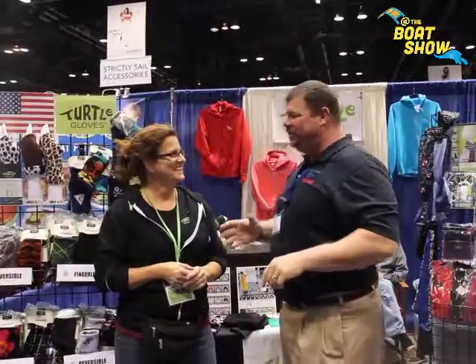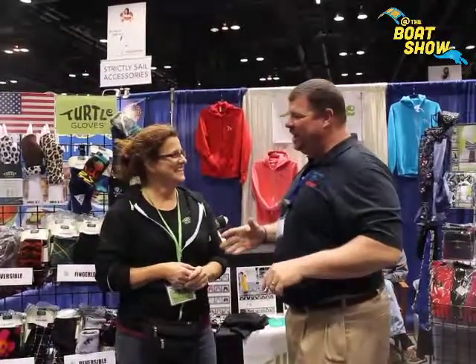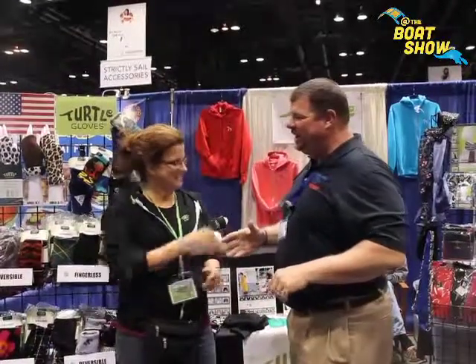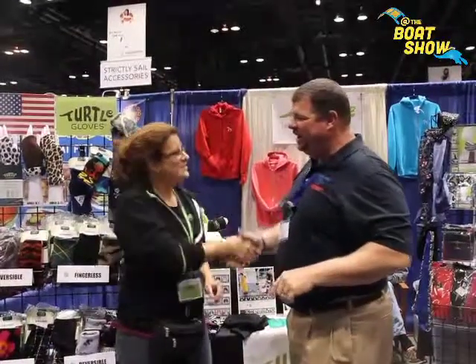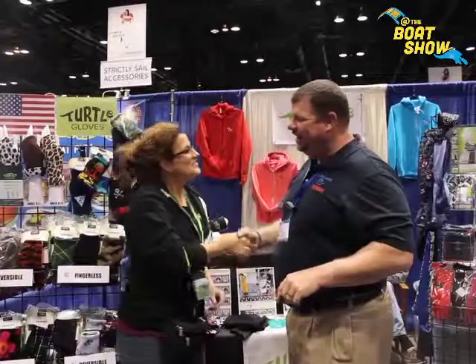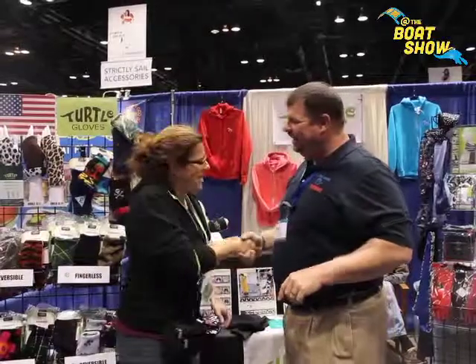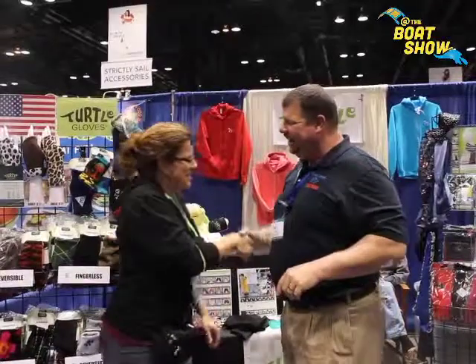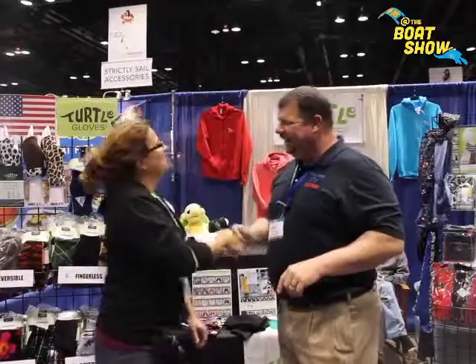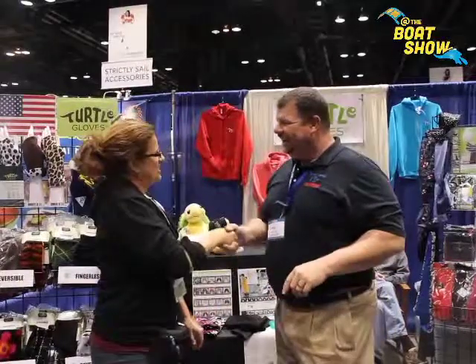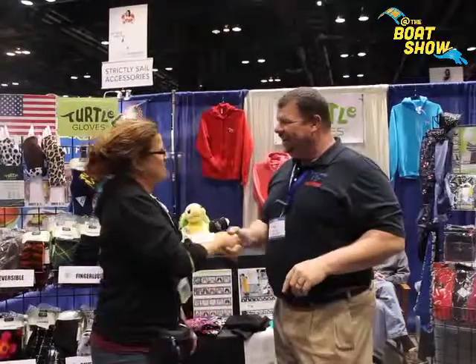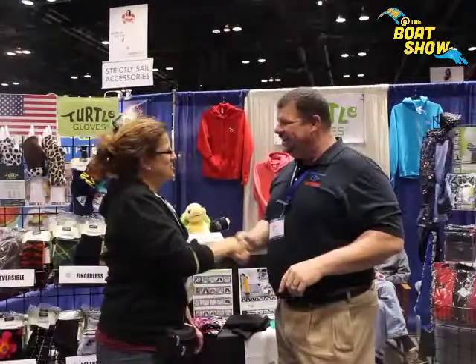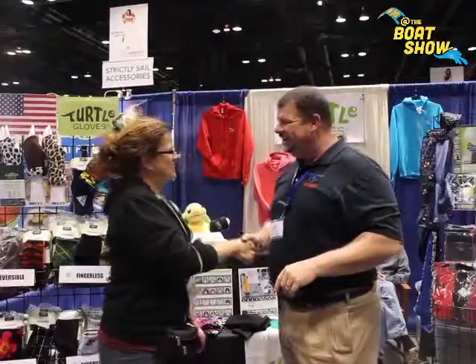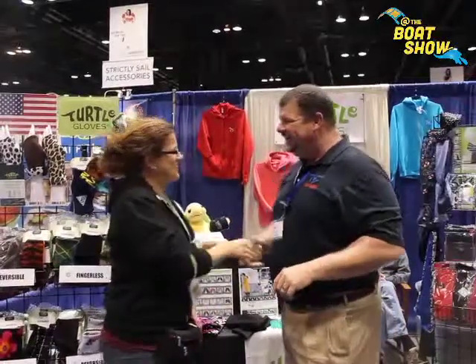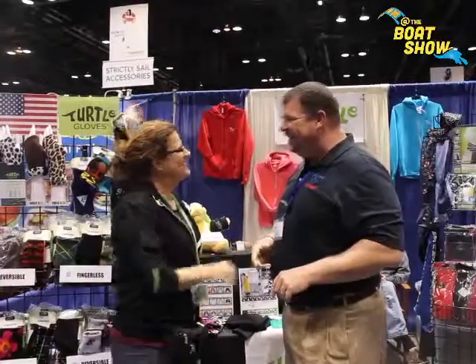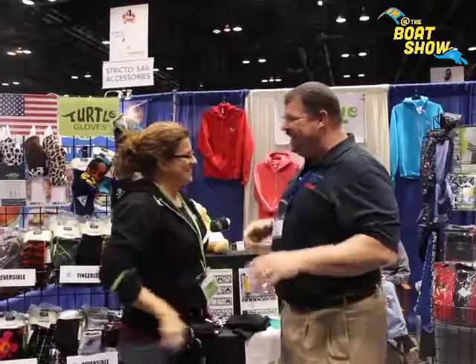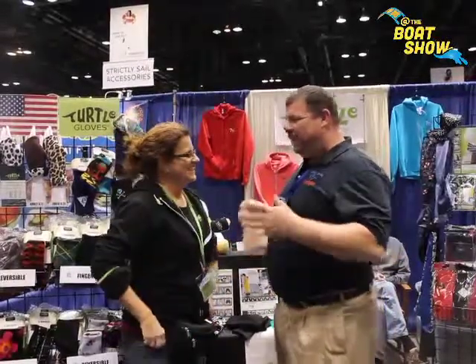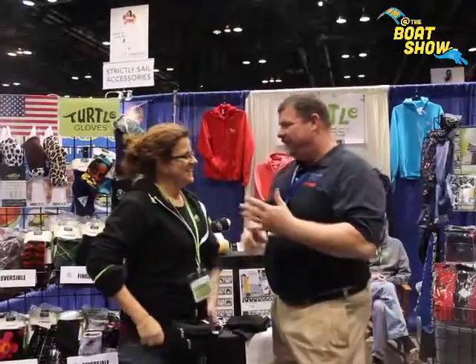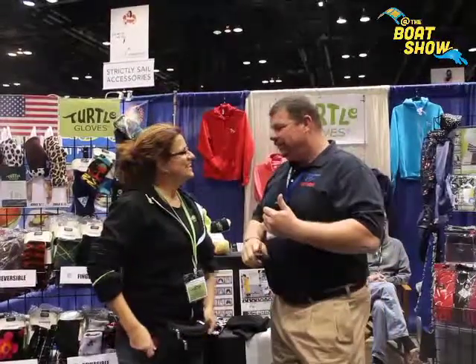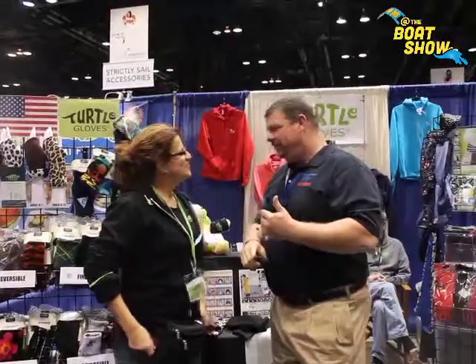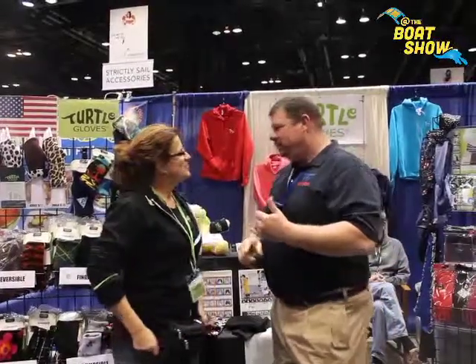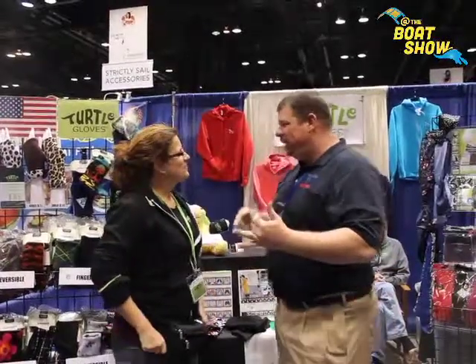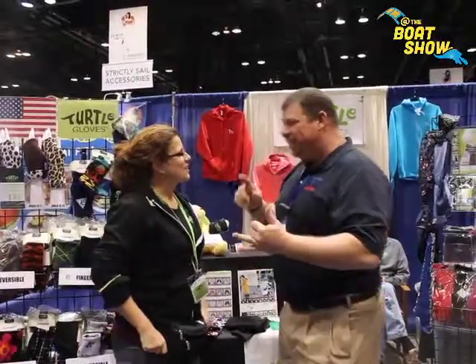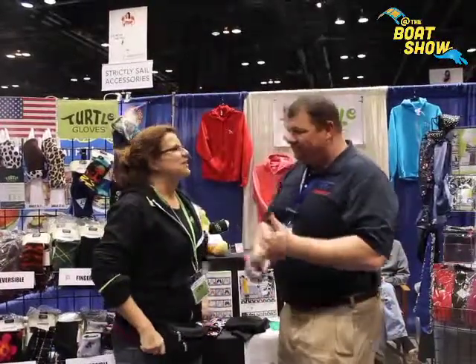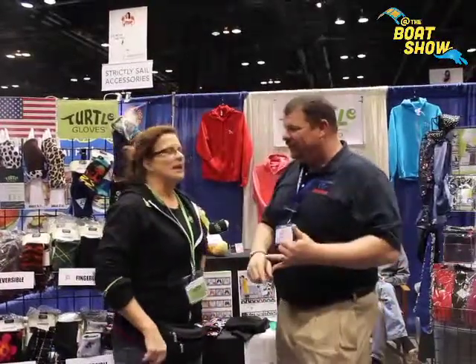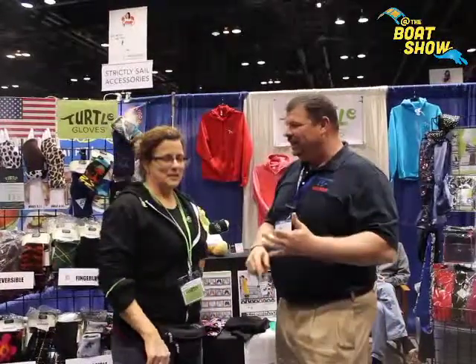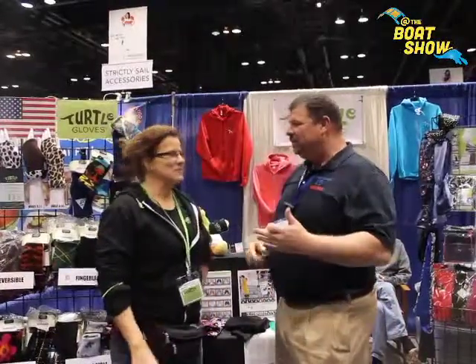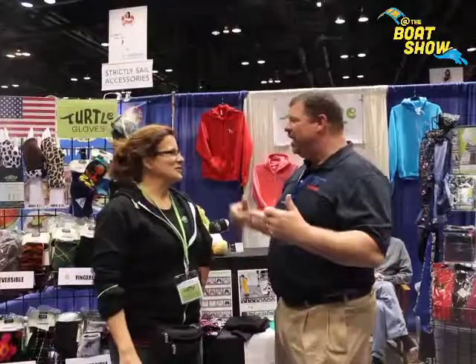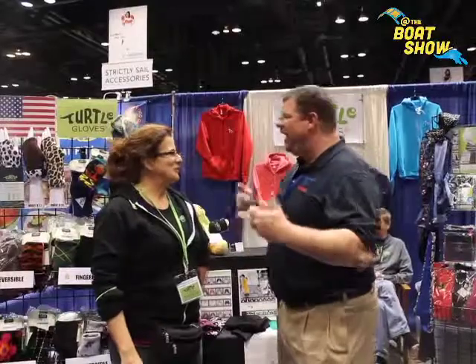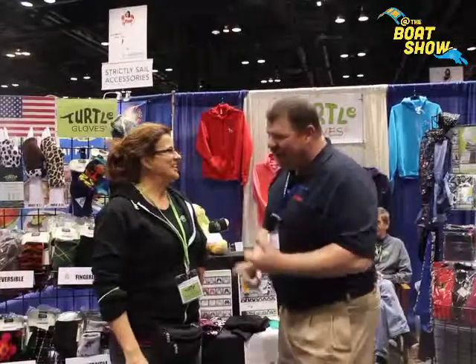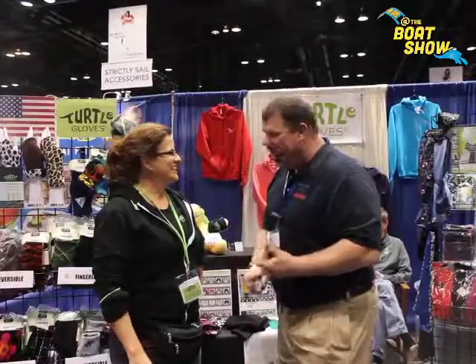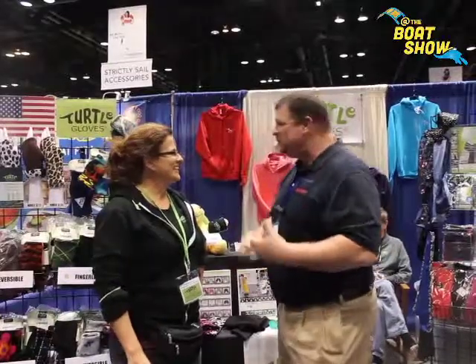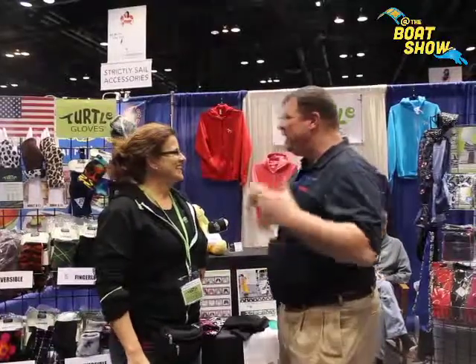Teresa, how are you? Fine, how are you doing, Eric? My kids will love this product, my wife's going to love this product, I love this product.